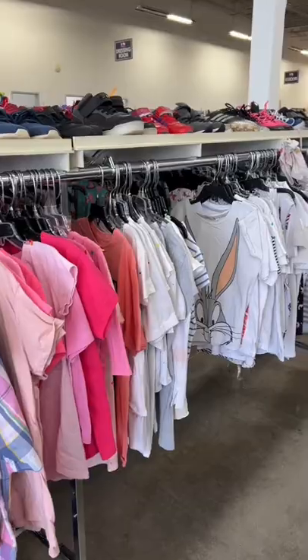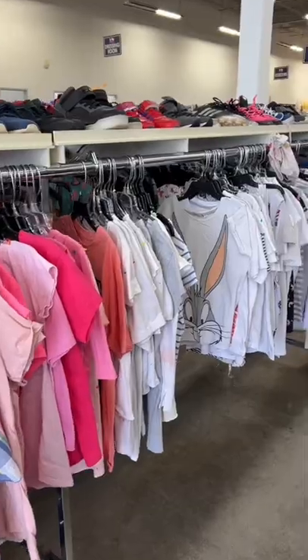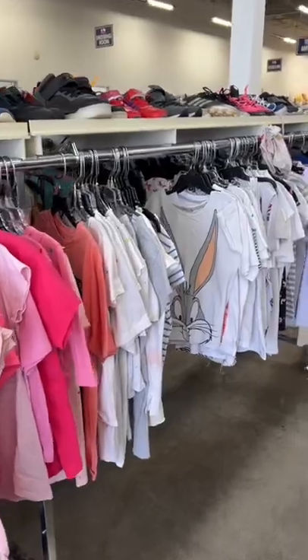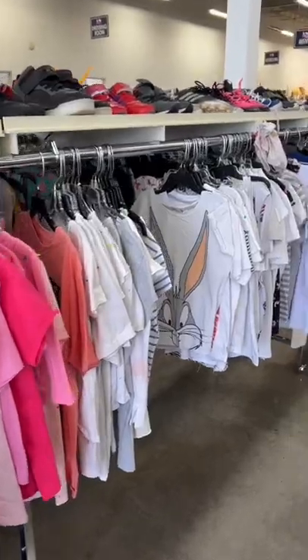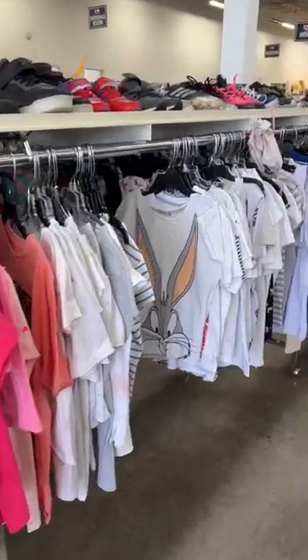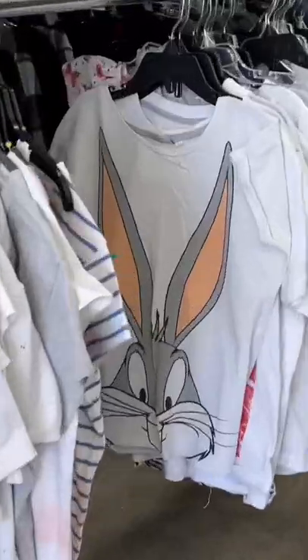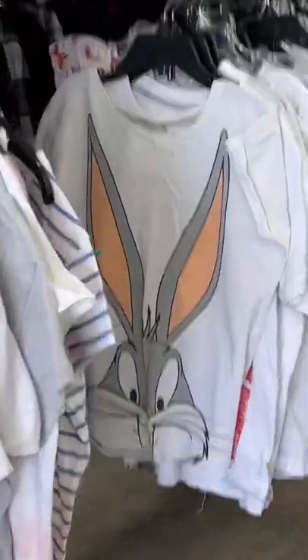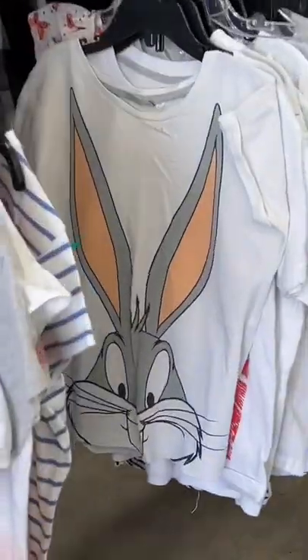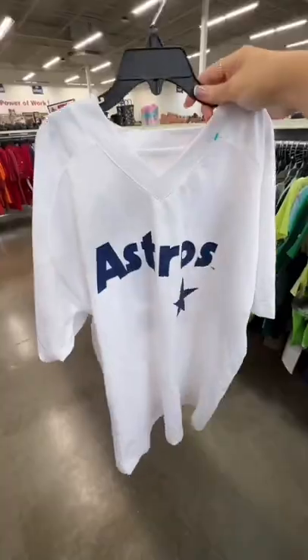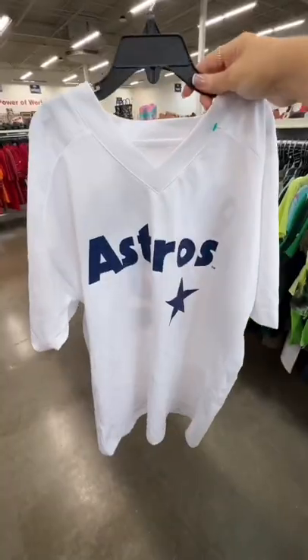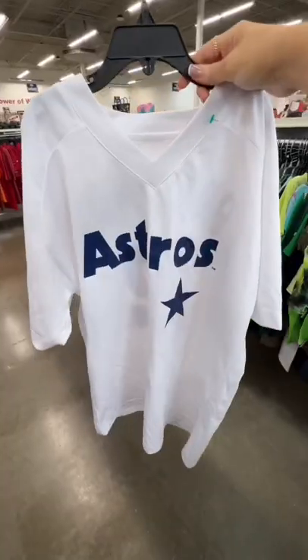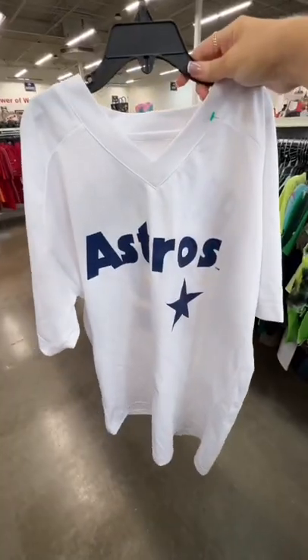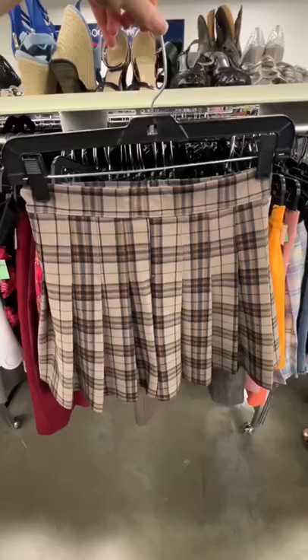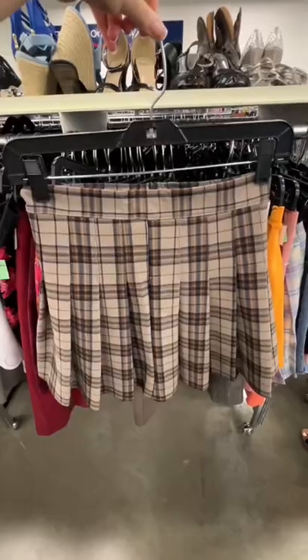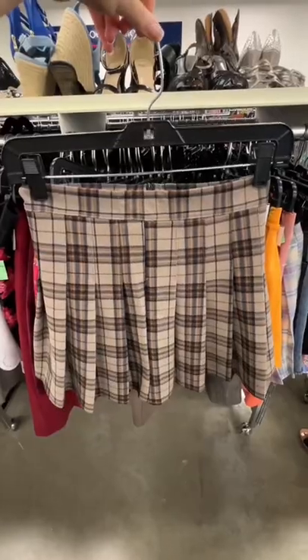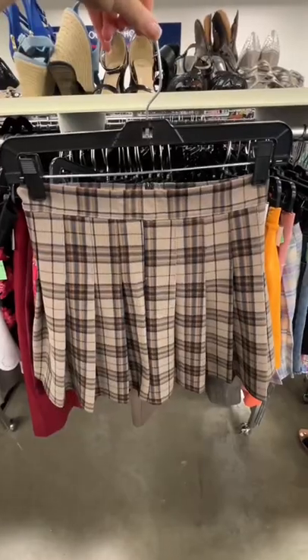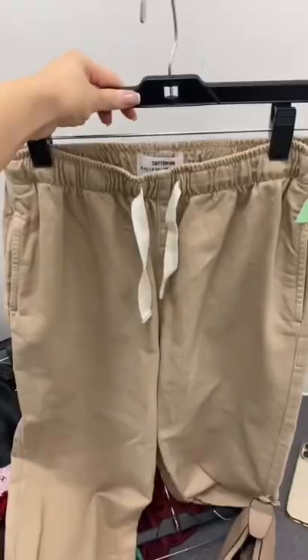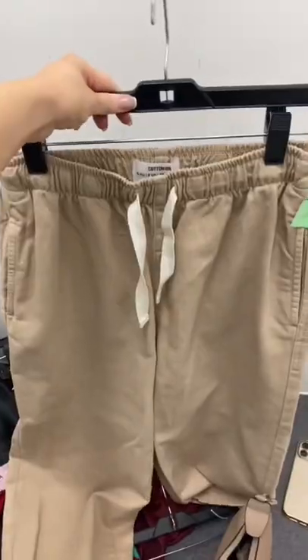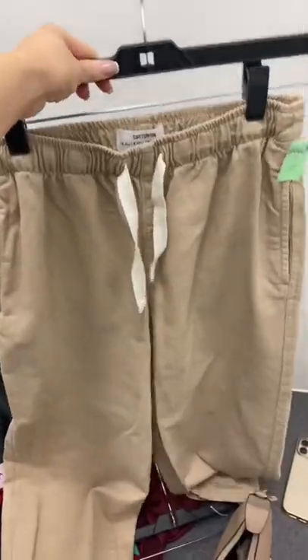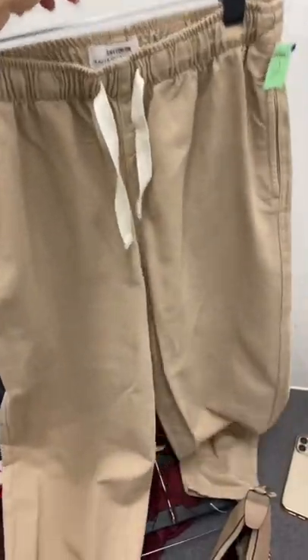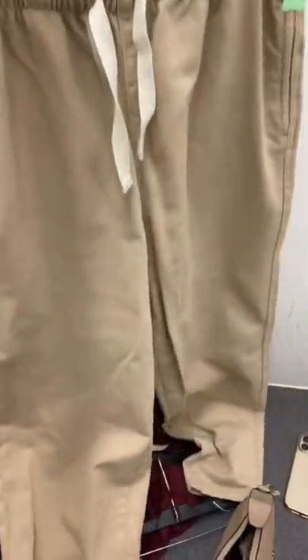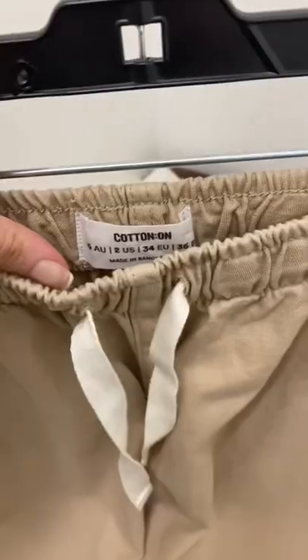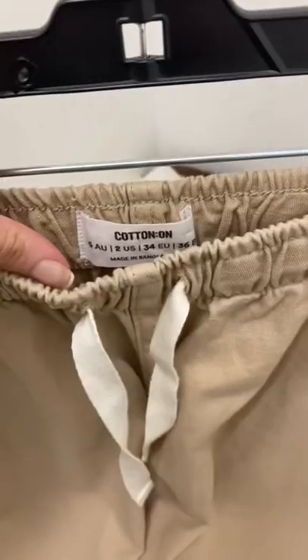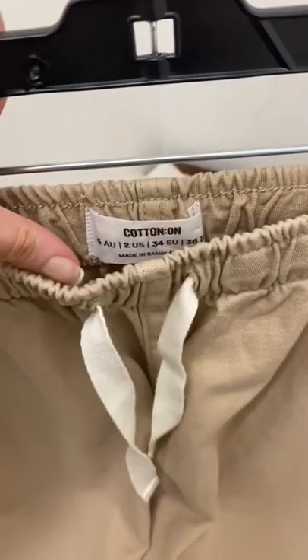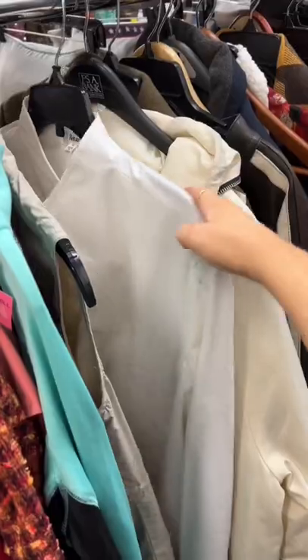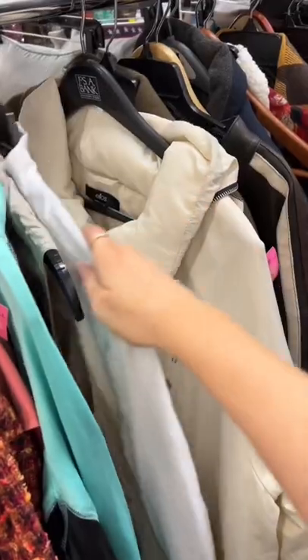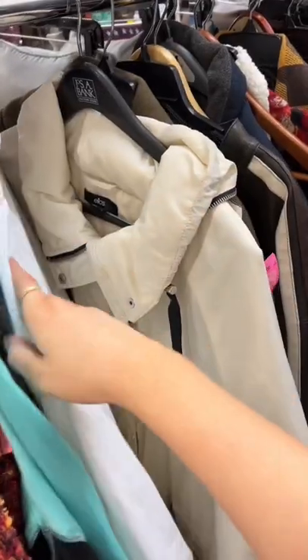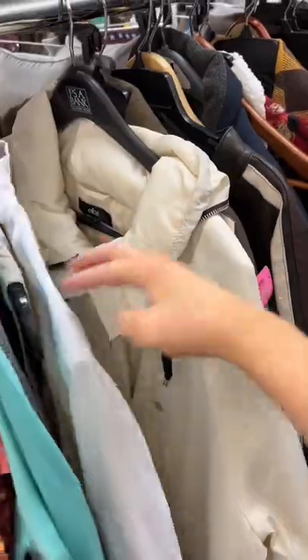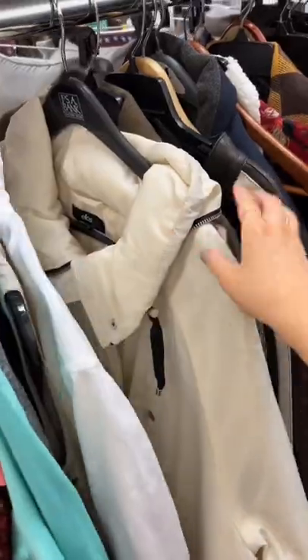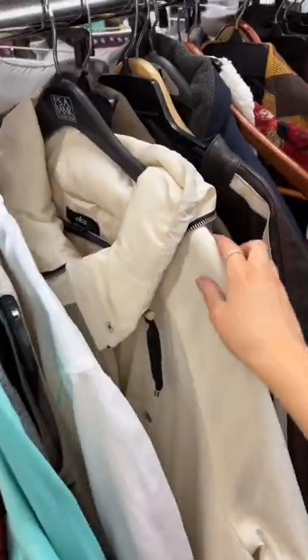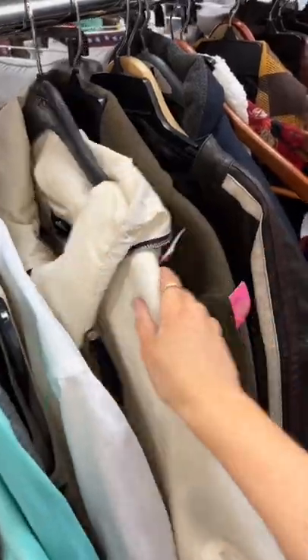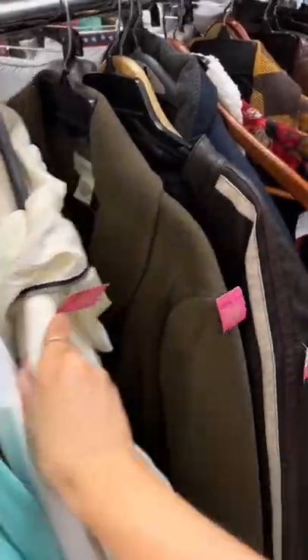Then we went to the kids' section — Ghost Rose. I picked up a few bottoms, and then we went to check out the outerwear.